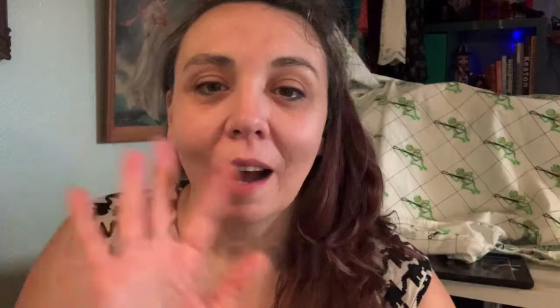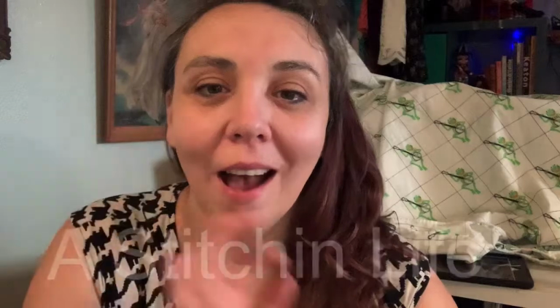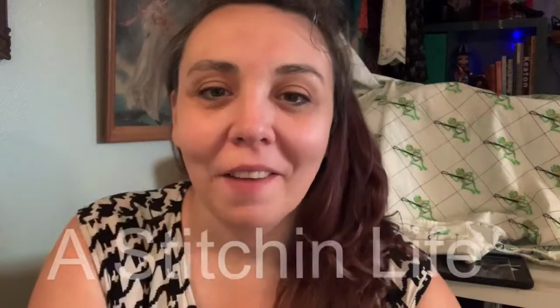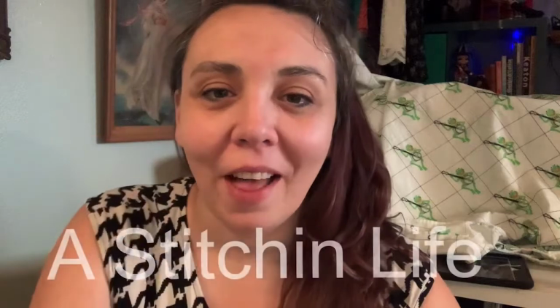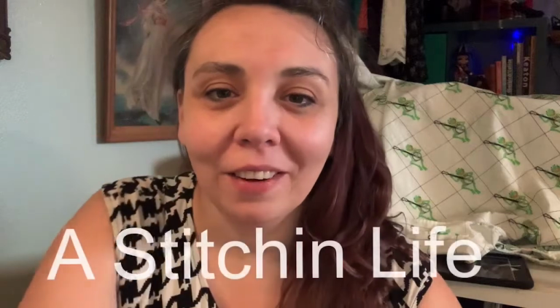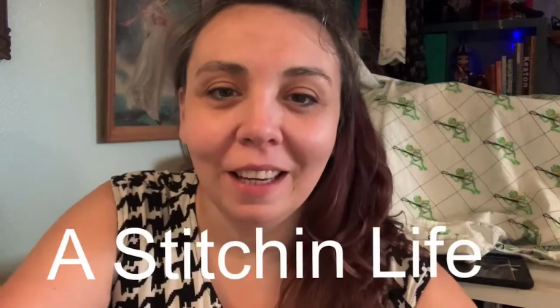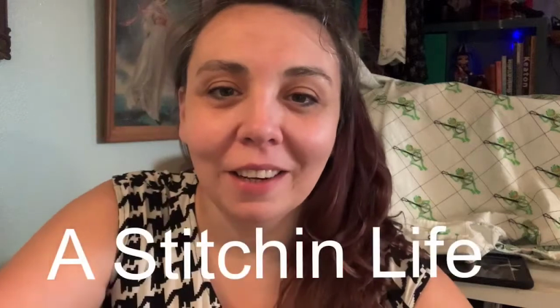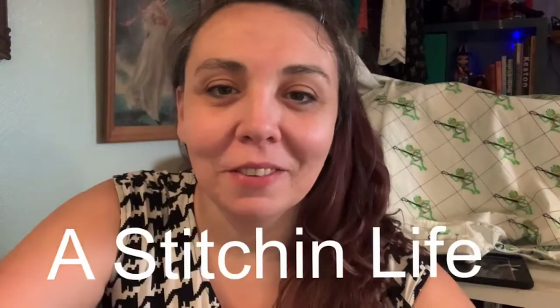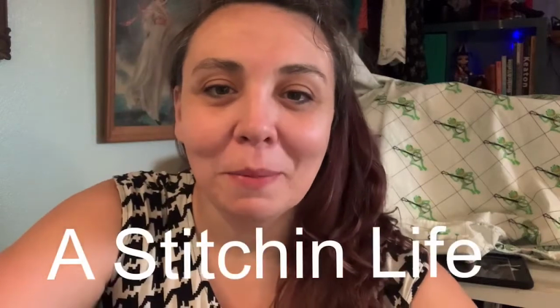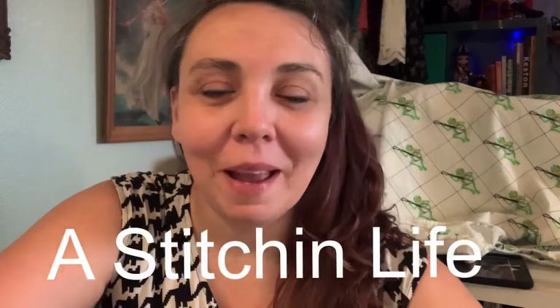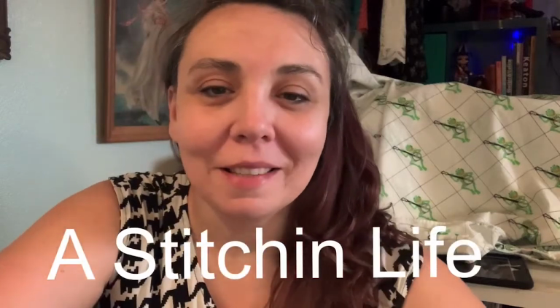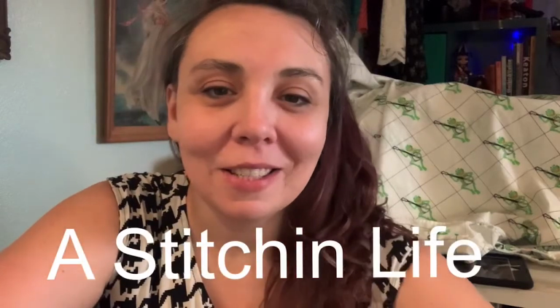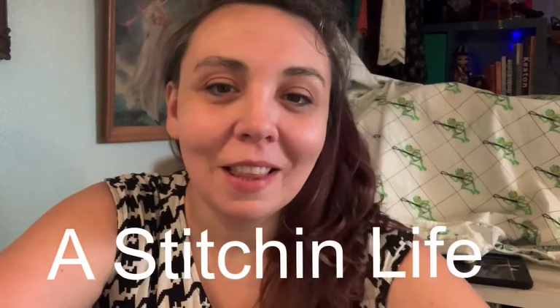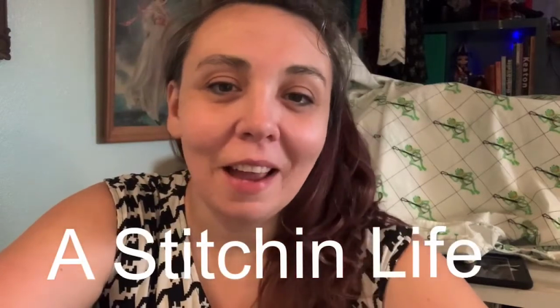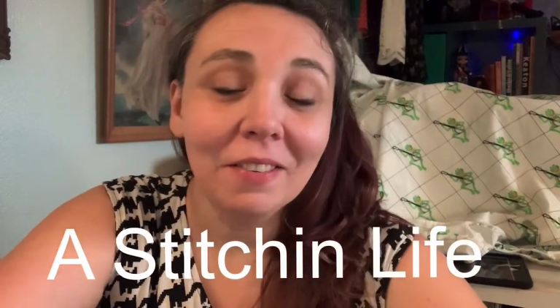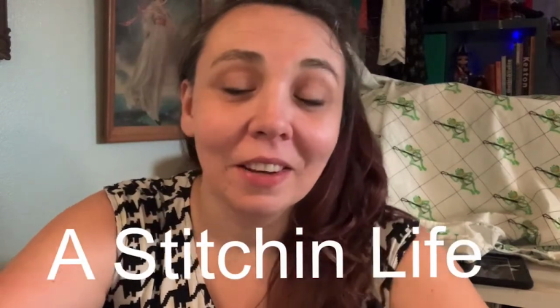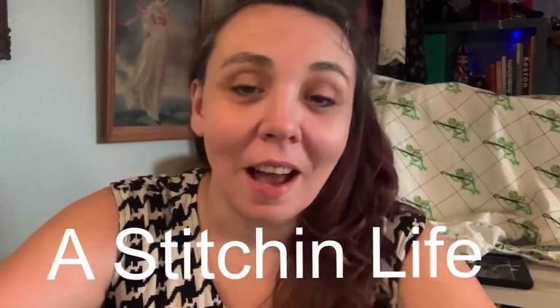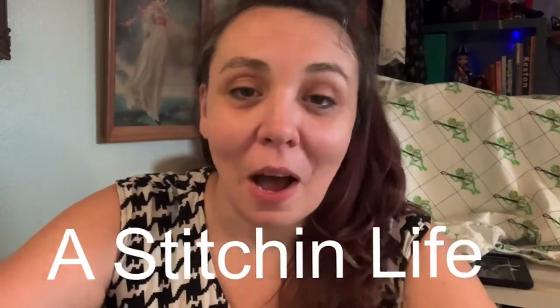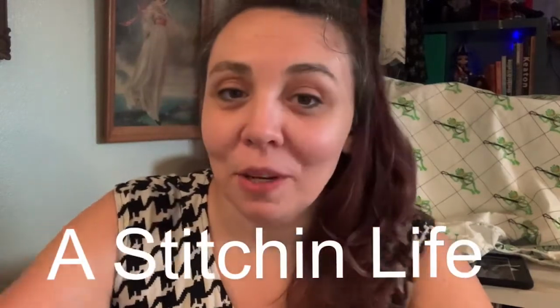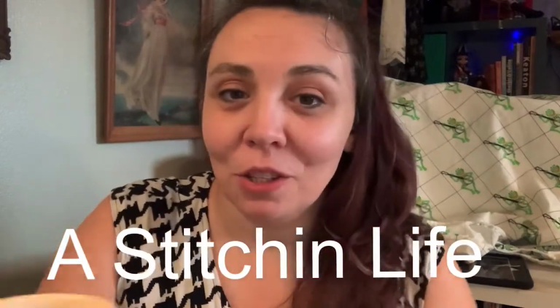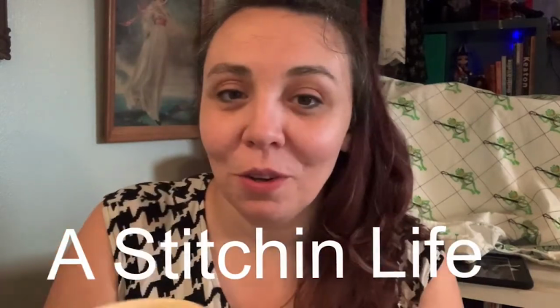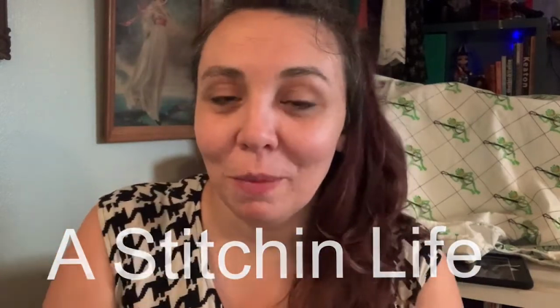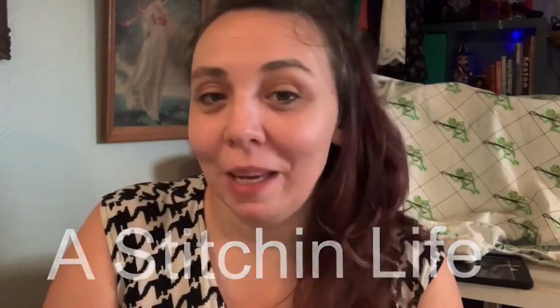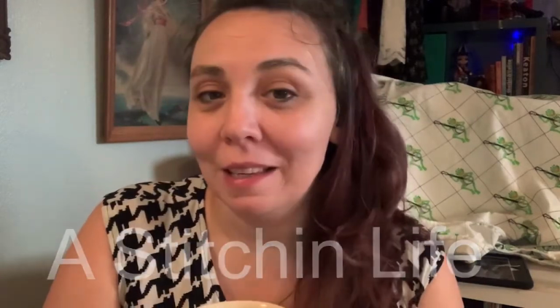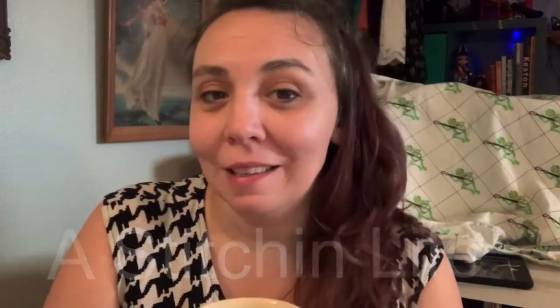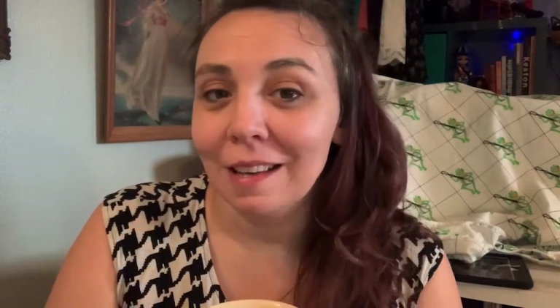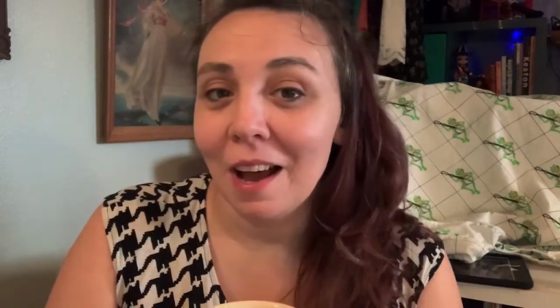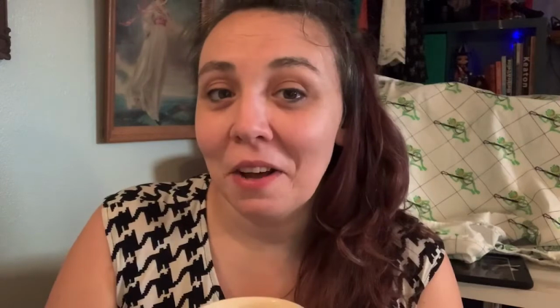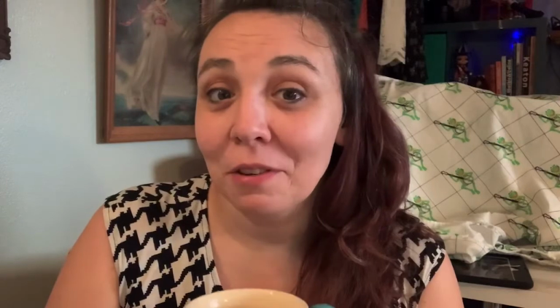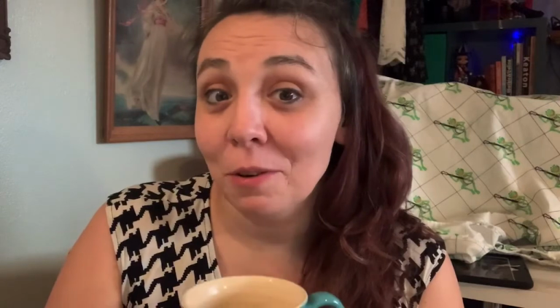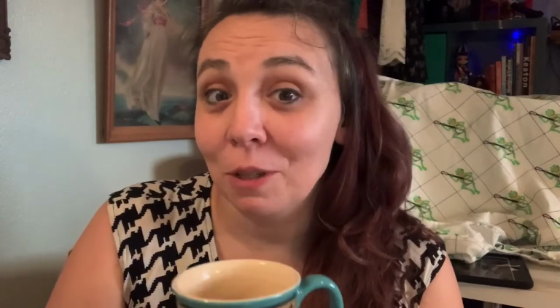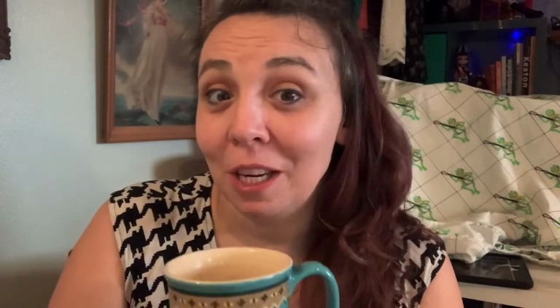Hi, Valerie here from Aestheton Life. I'm going to show you the basics of a sewing machine.